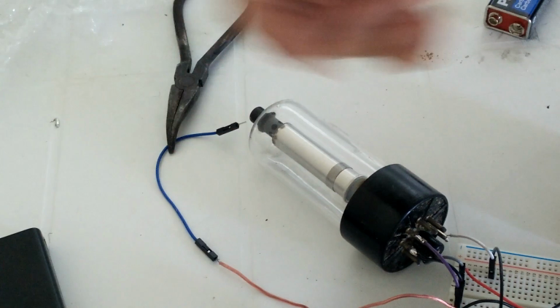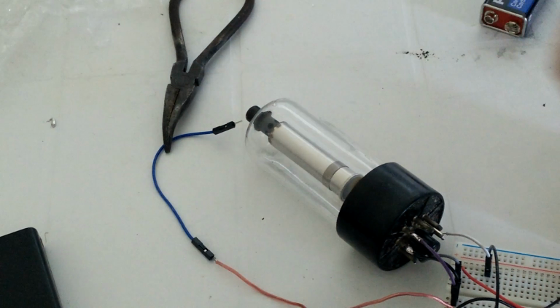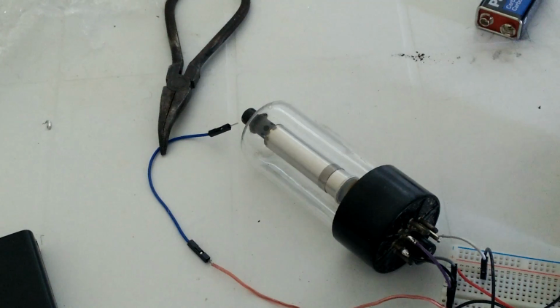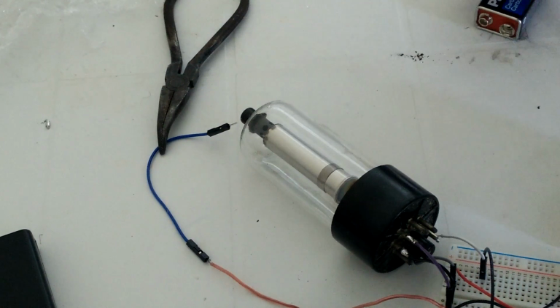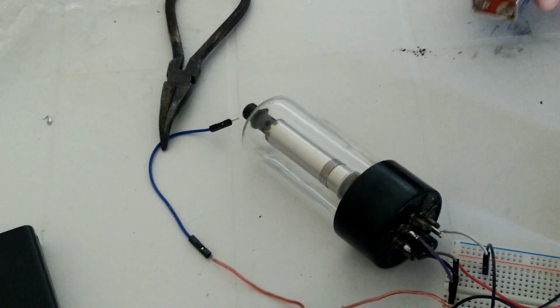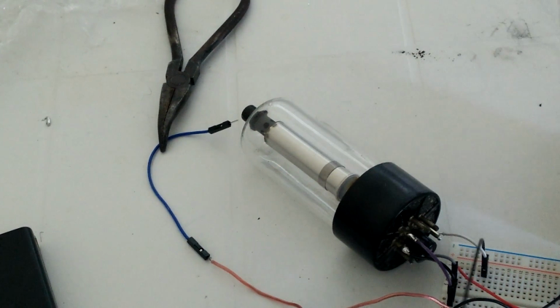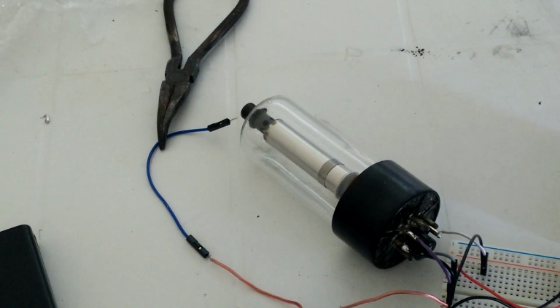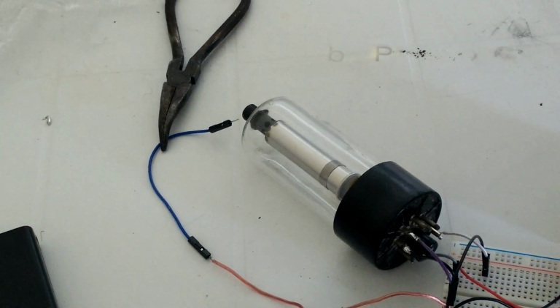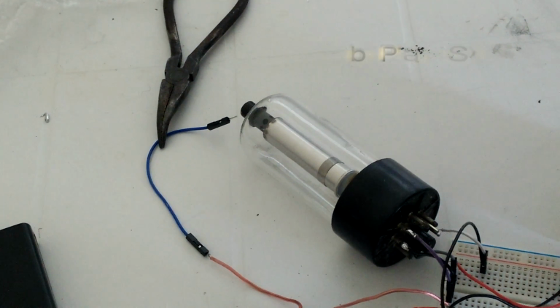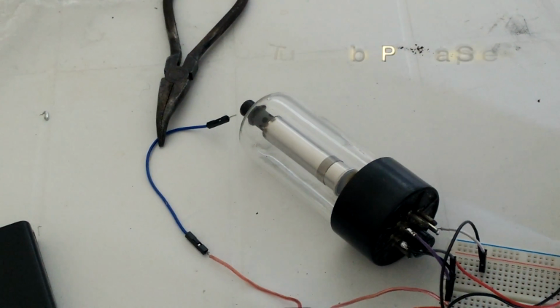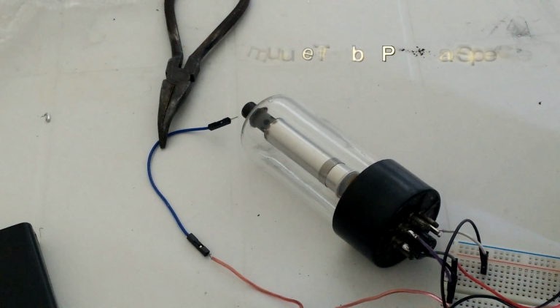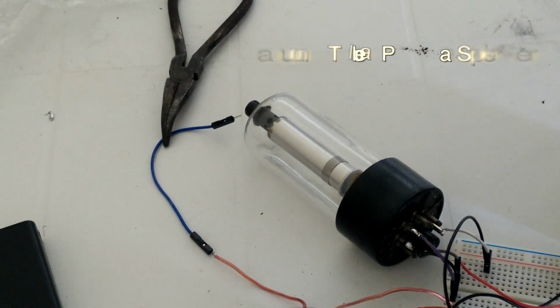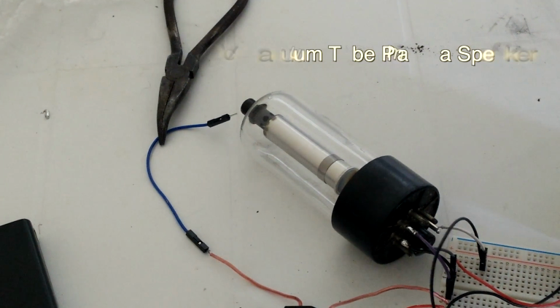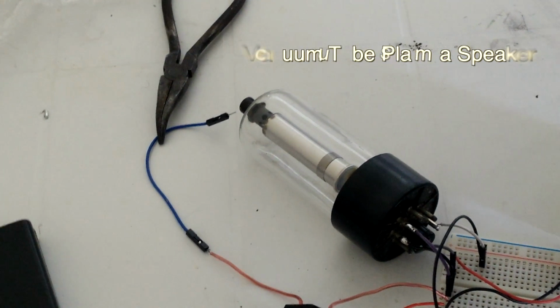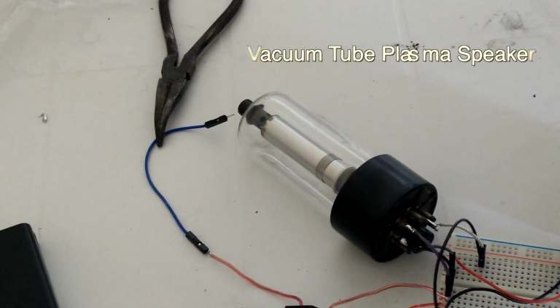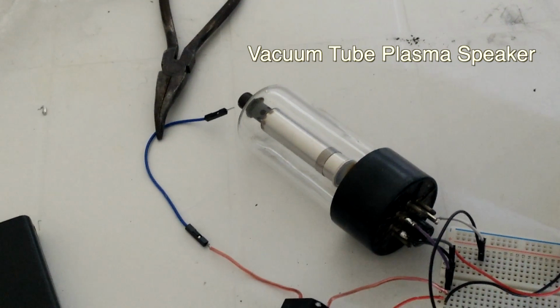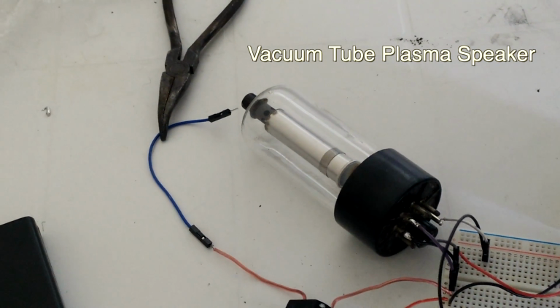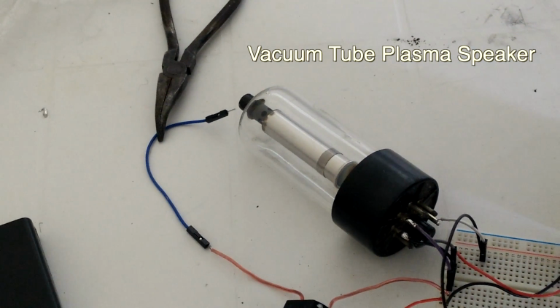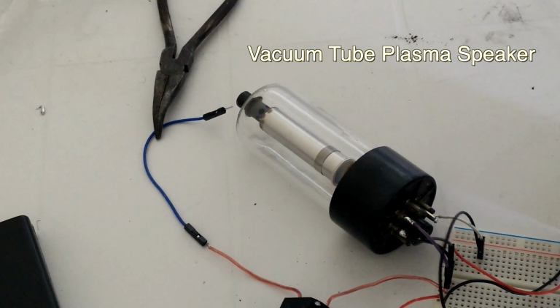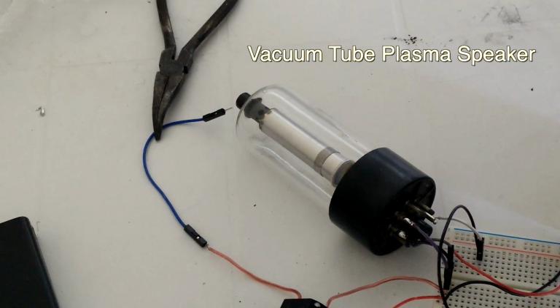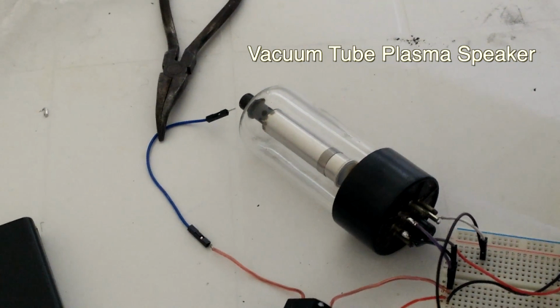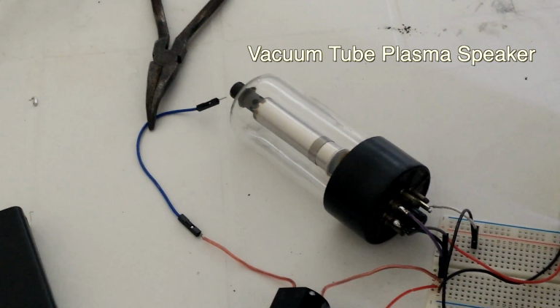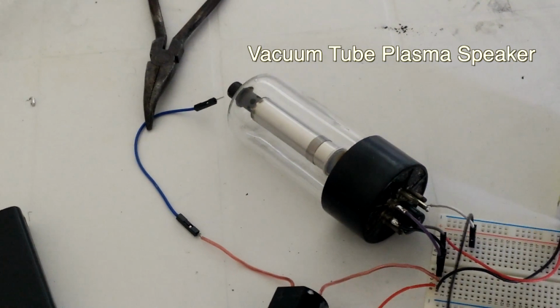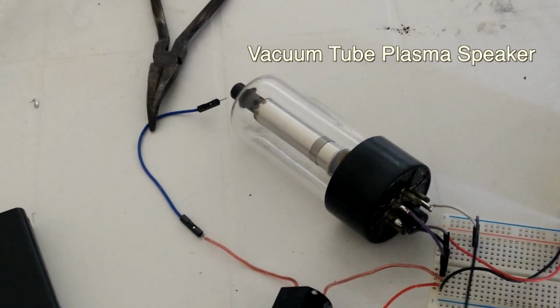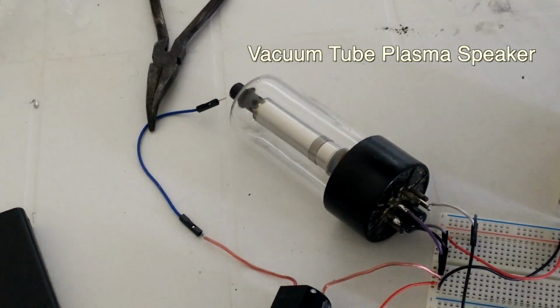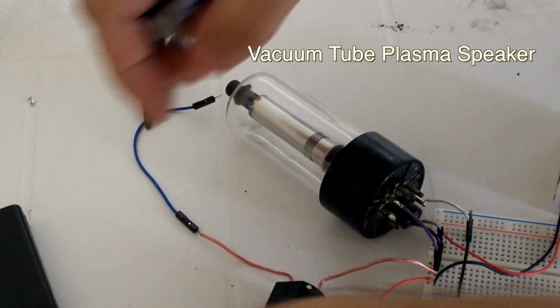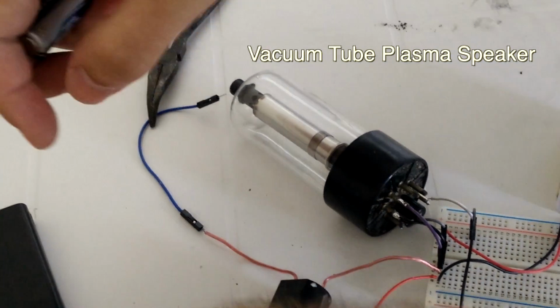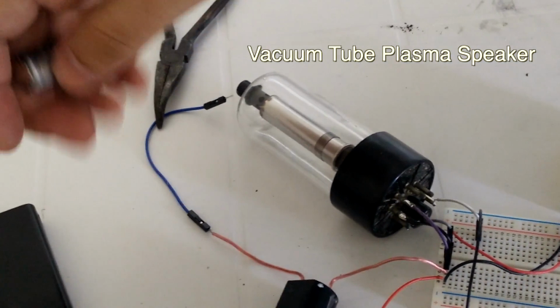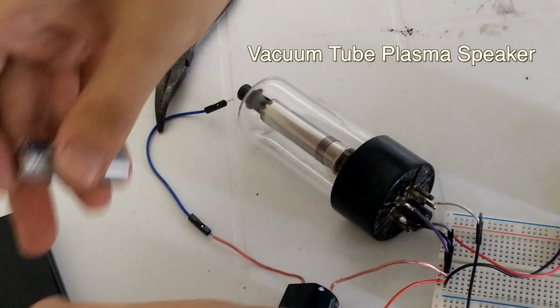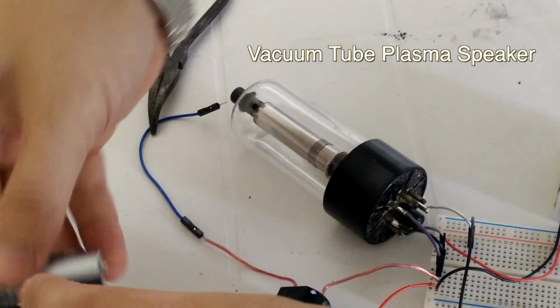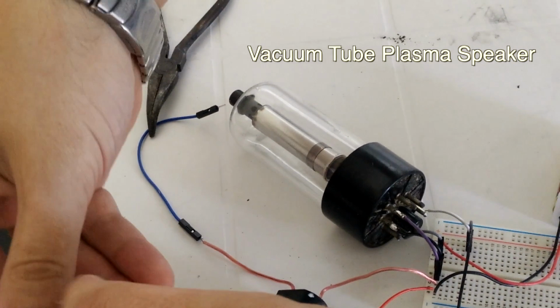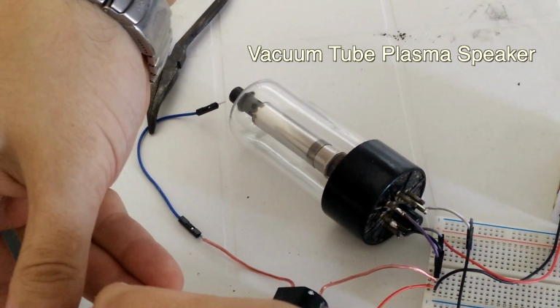That spark was like 10,000 to 15,000 volts. You don't want to touch it naturally.